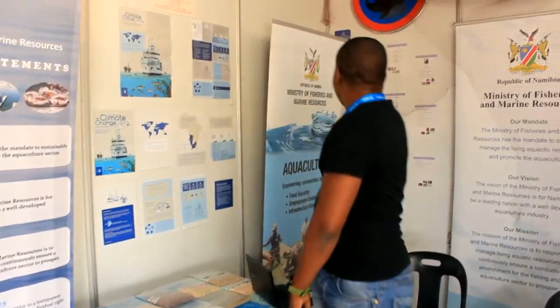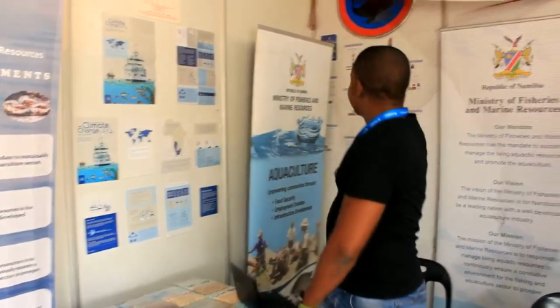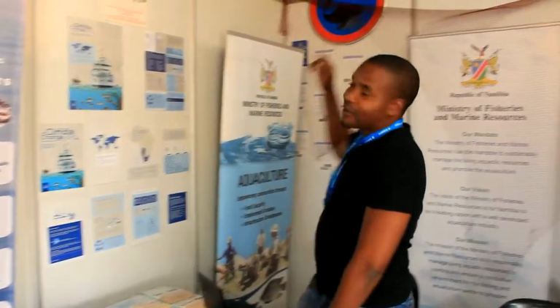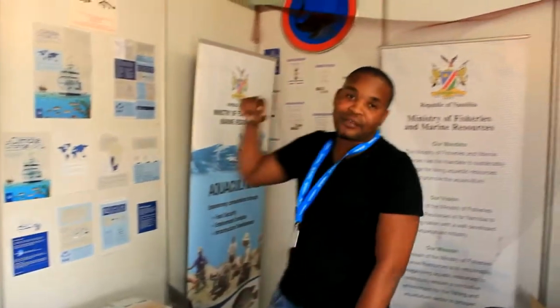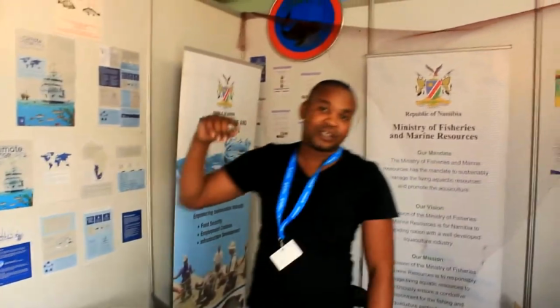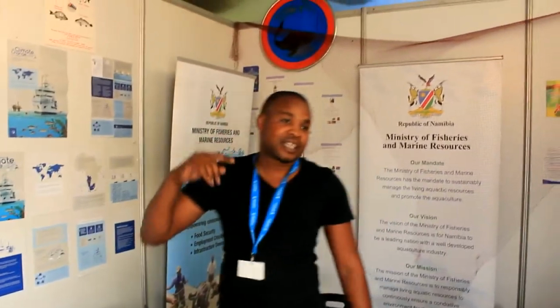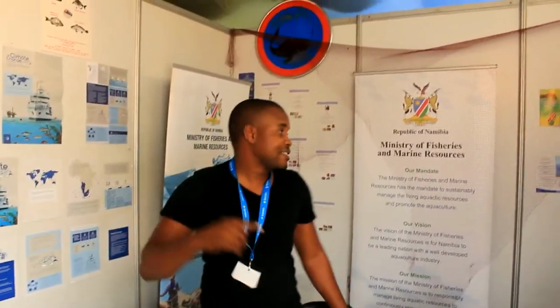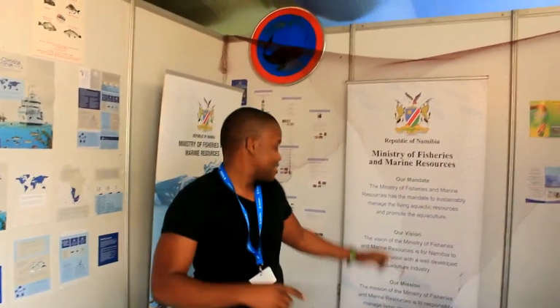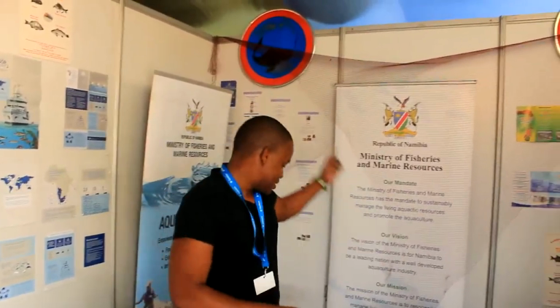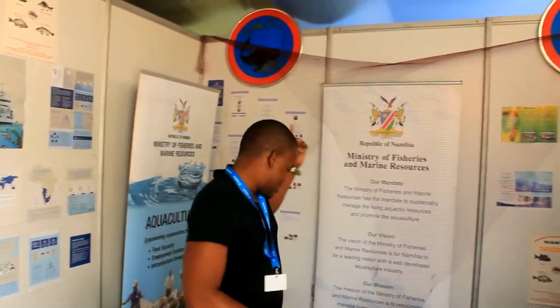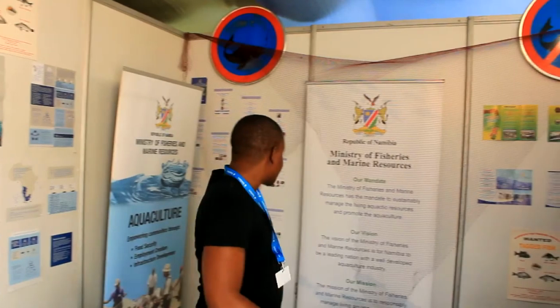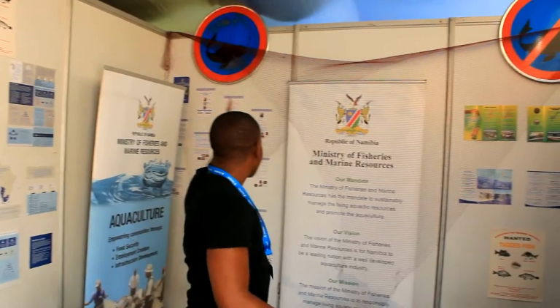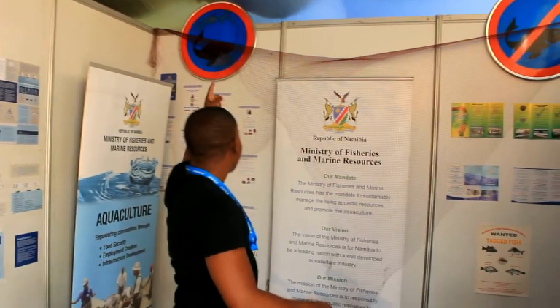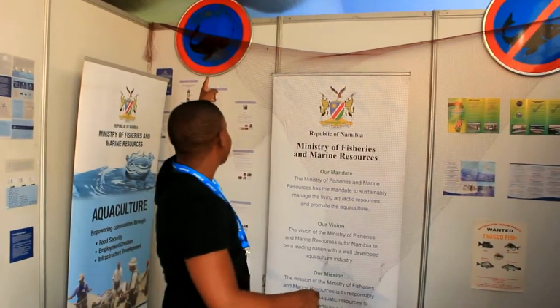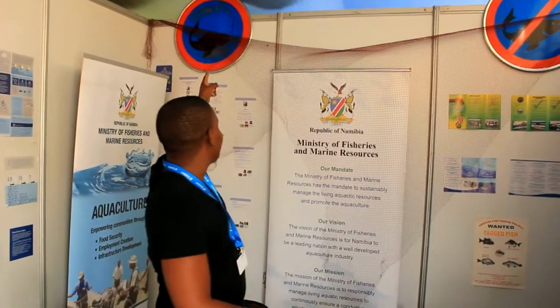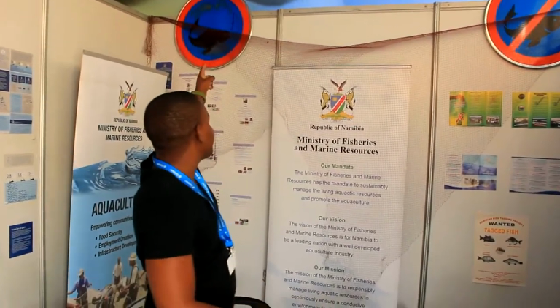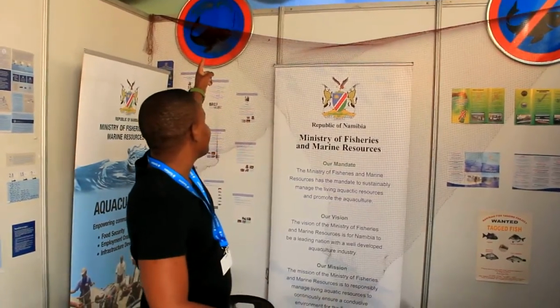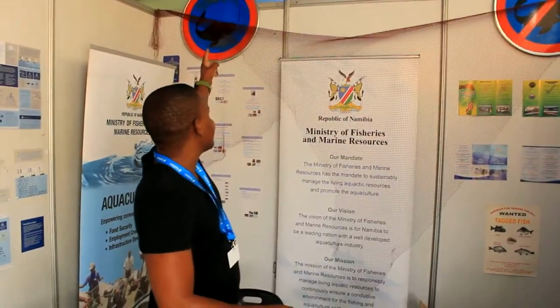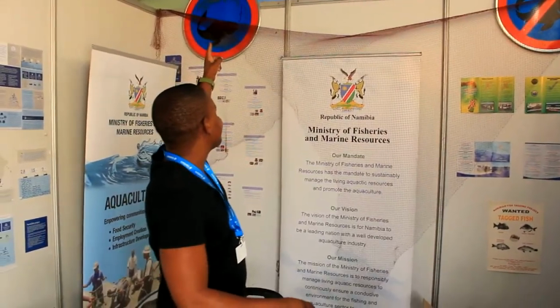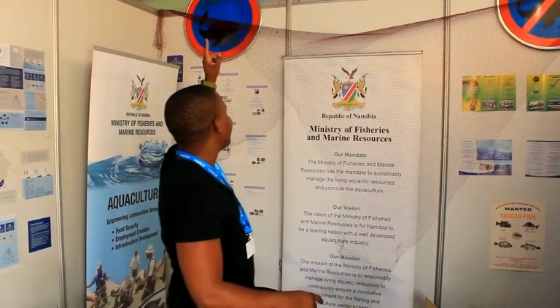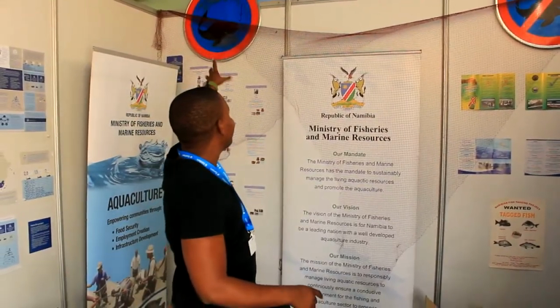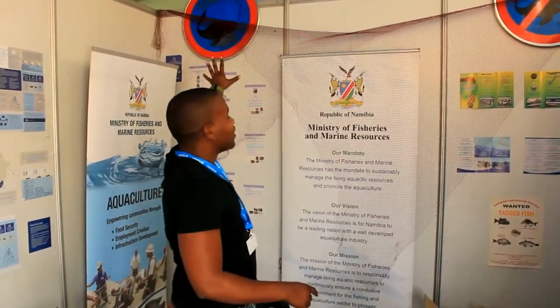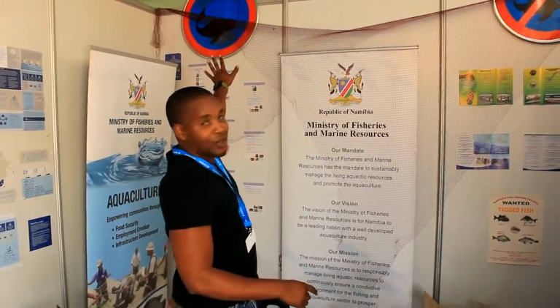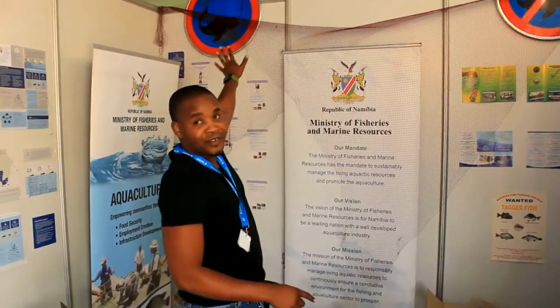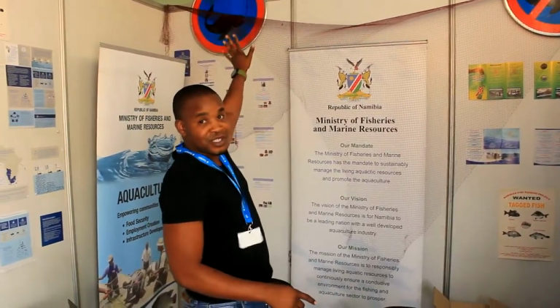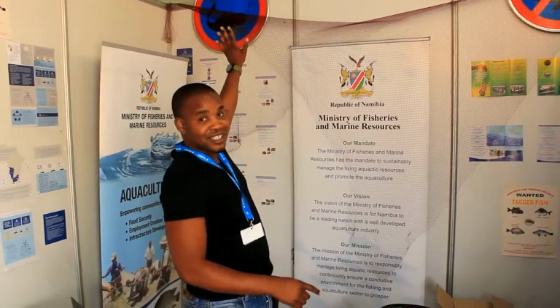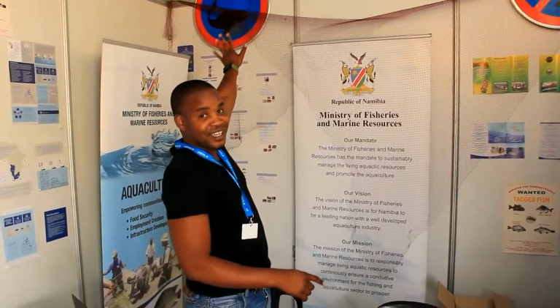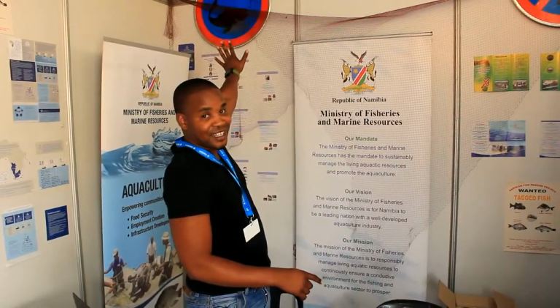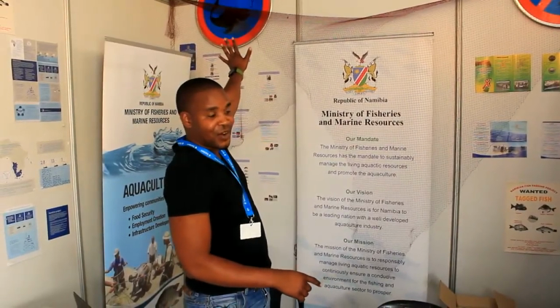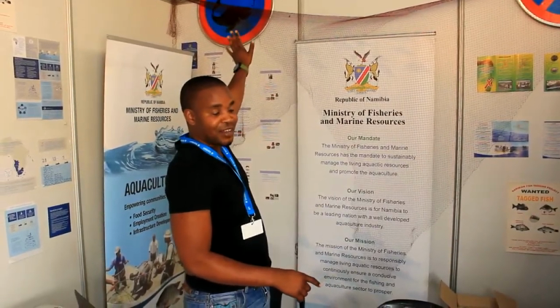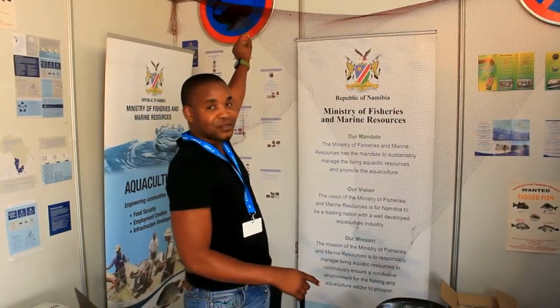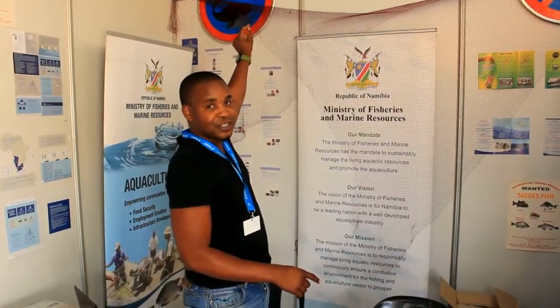And around here we have got signs. This is an open fishing season sign. Whenever you see that sign, then you are allowed to fish.